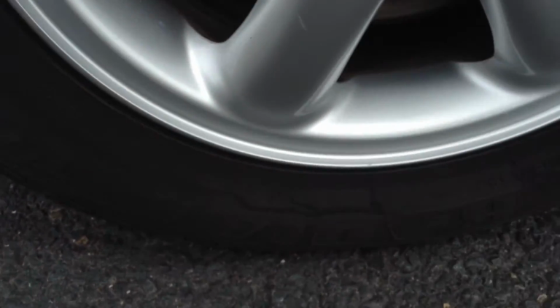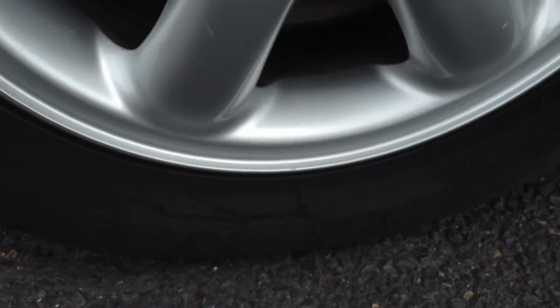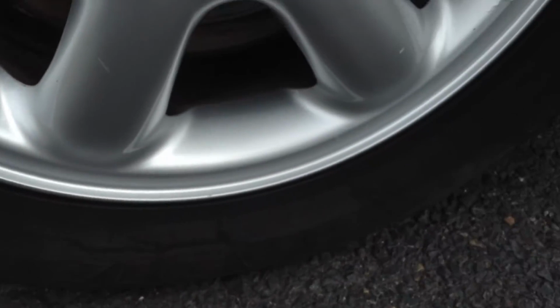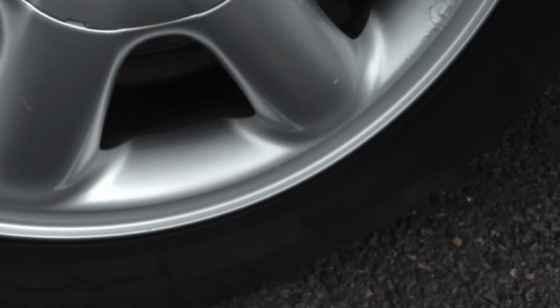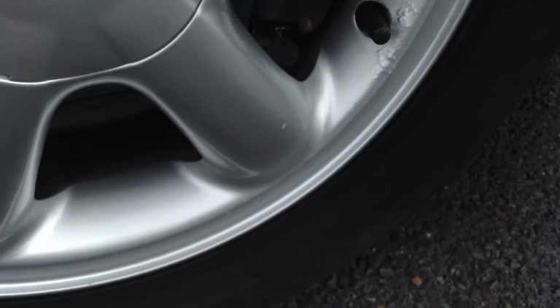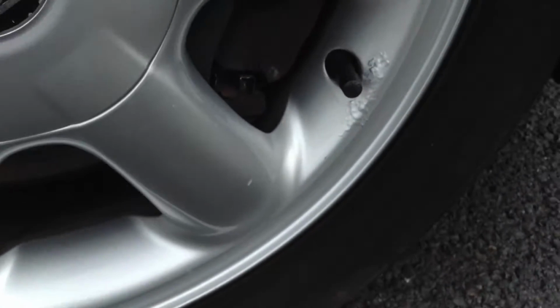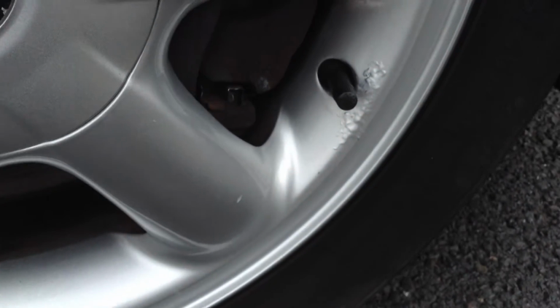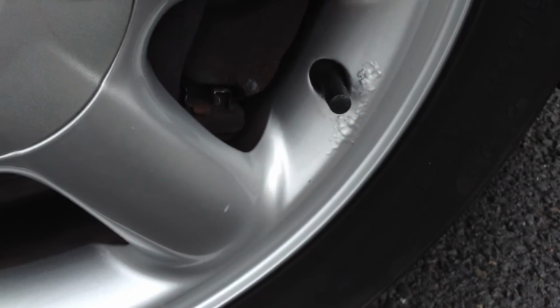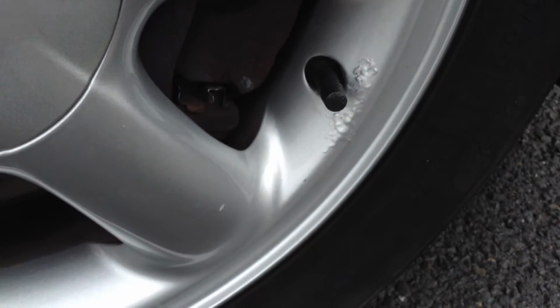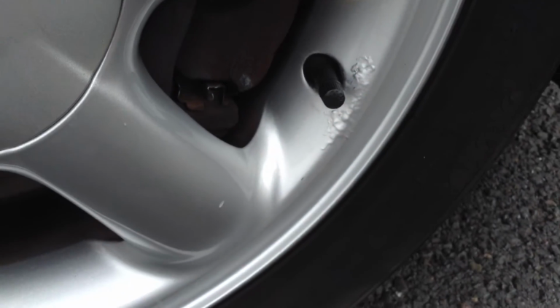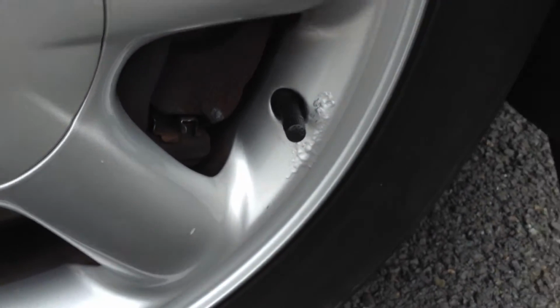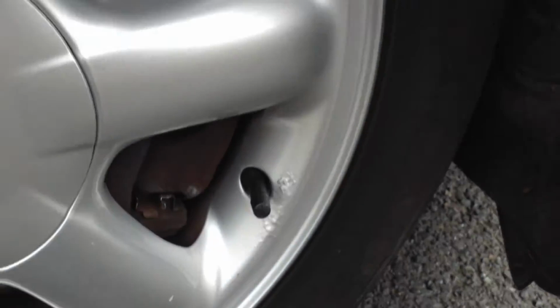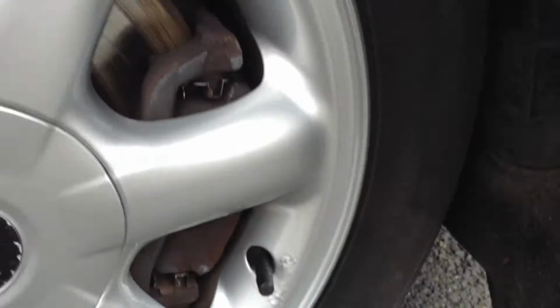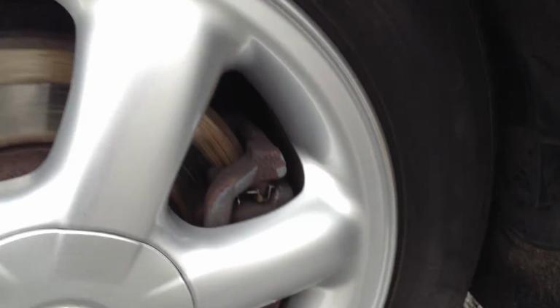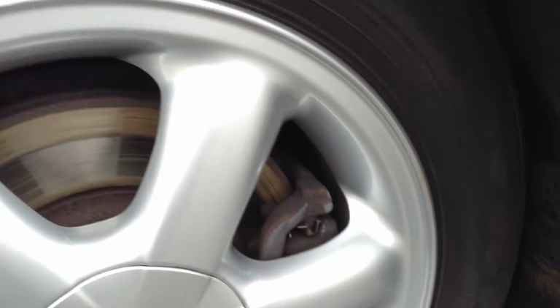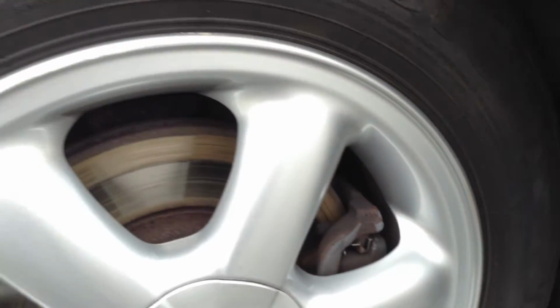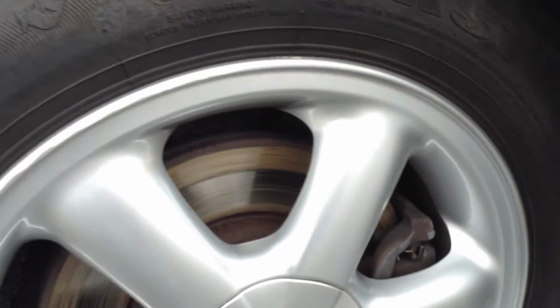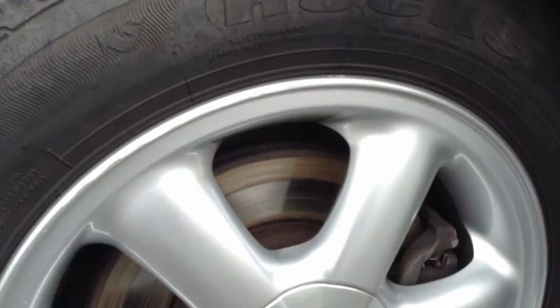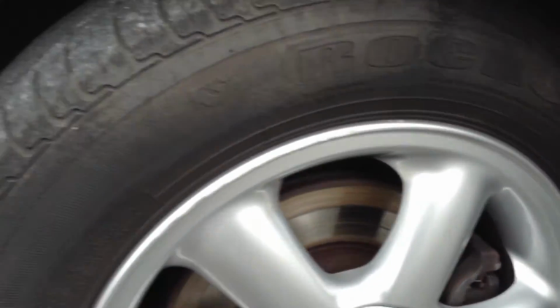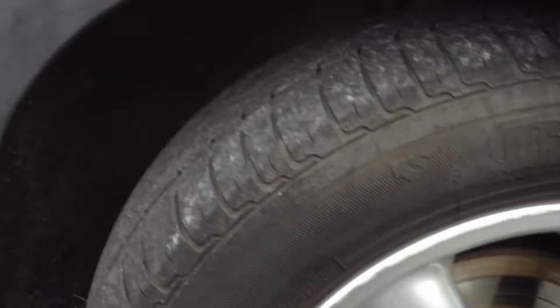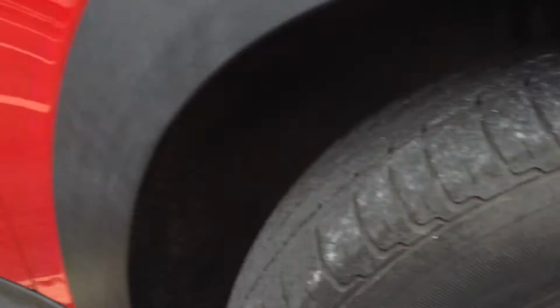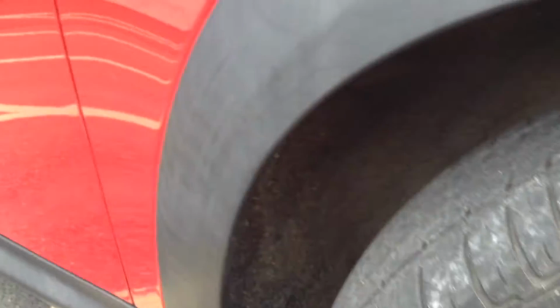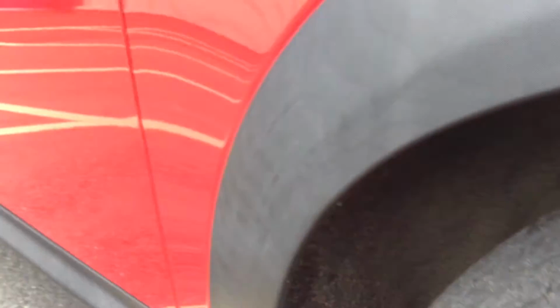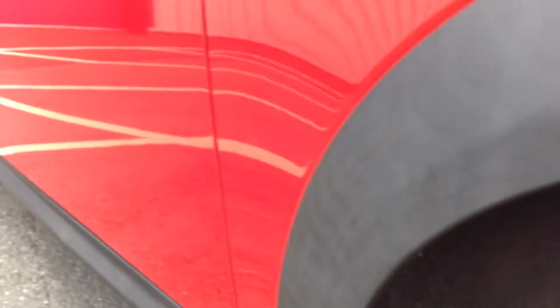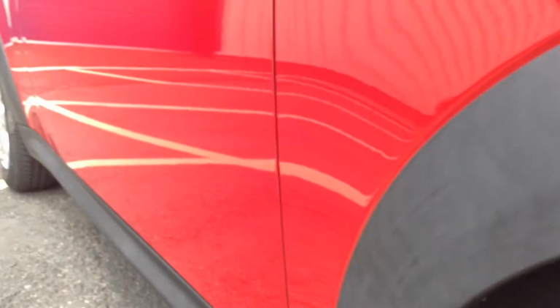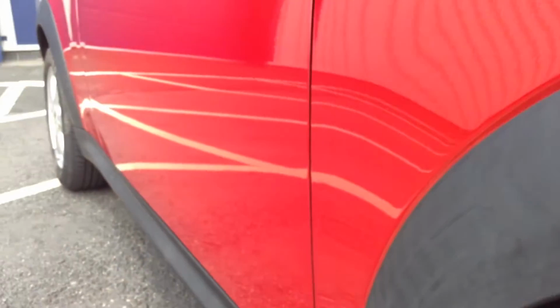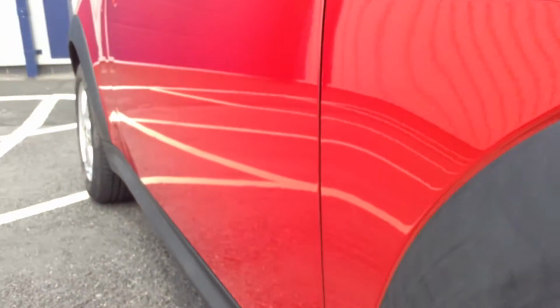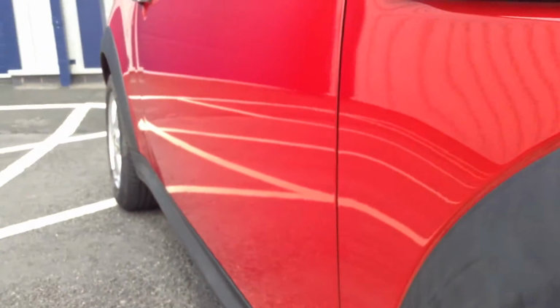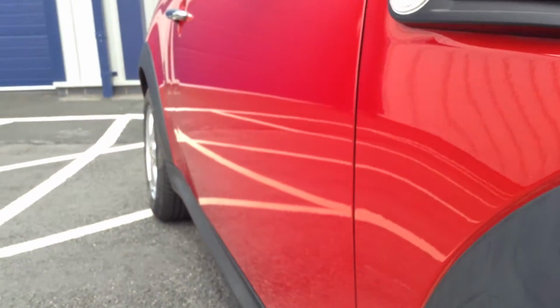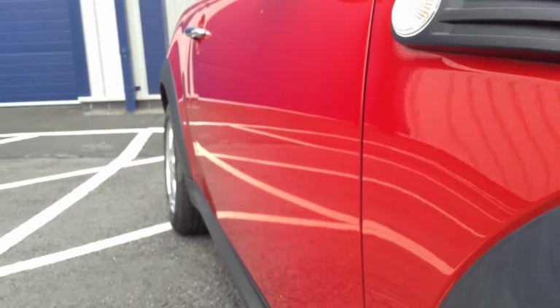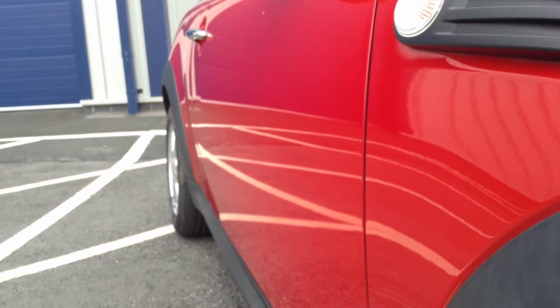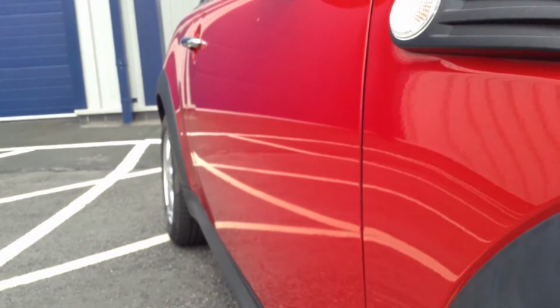Looking around the rest of the condition, there's a little bit of paint bubbling. Apart from that it doesn't look too bad, but a potential refurb may be required.